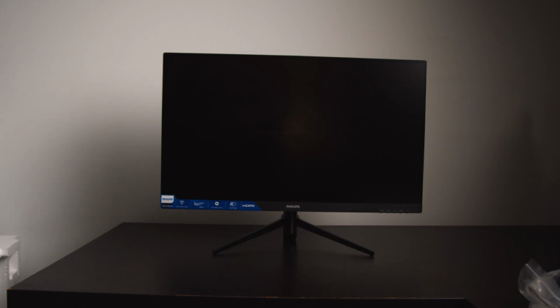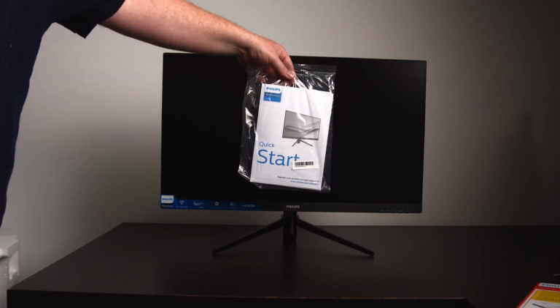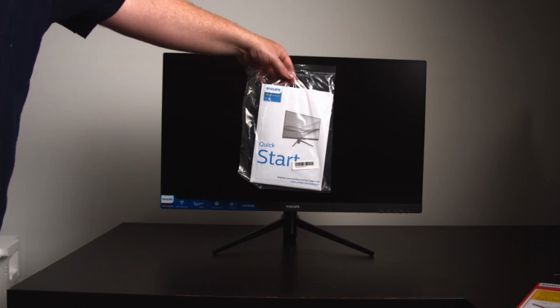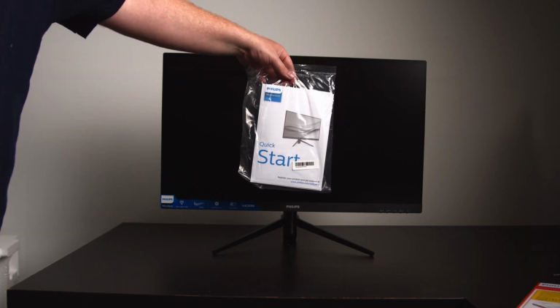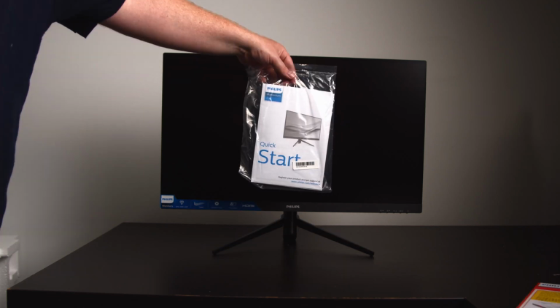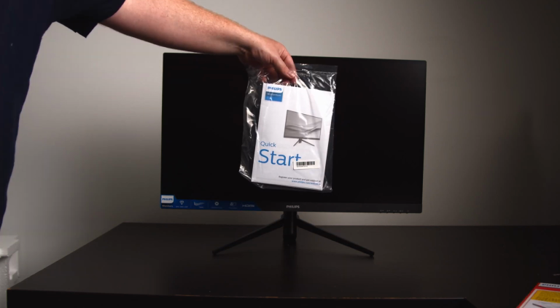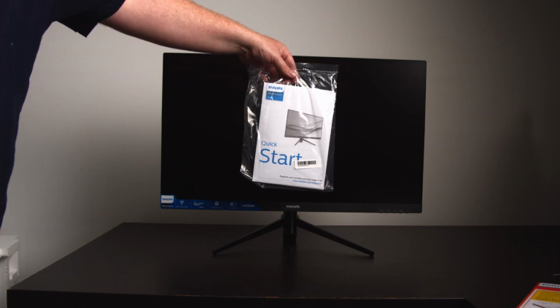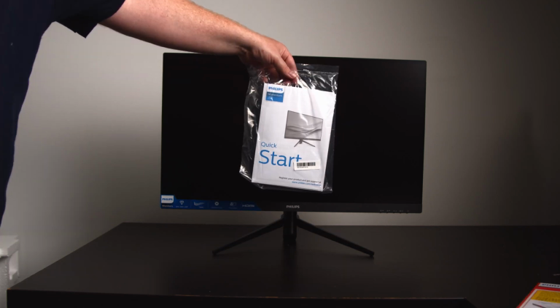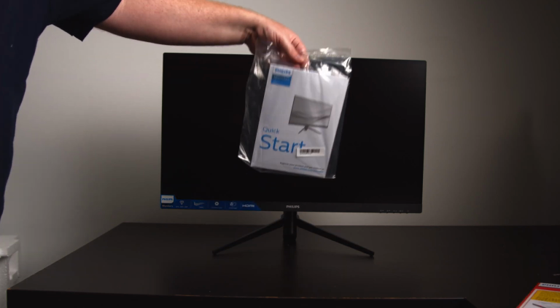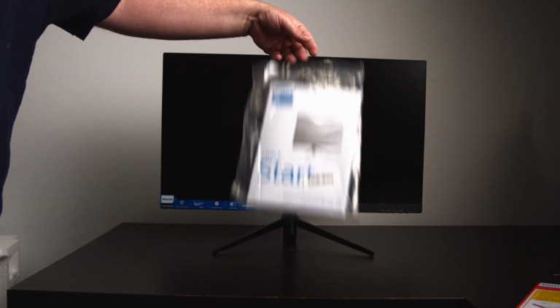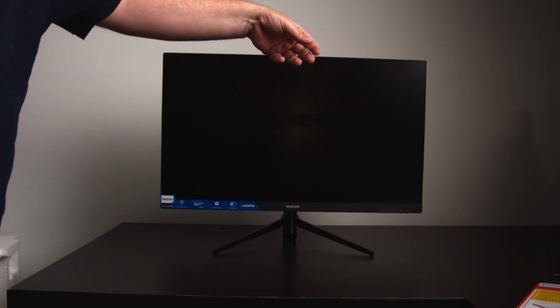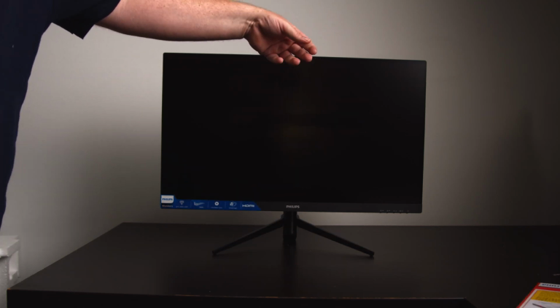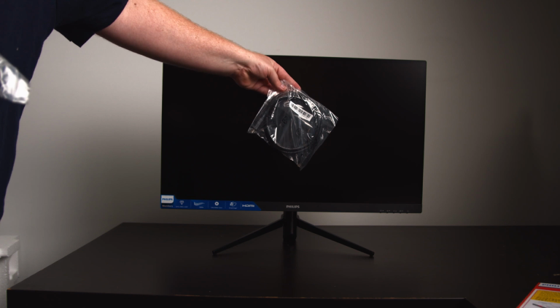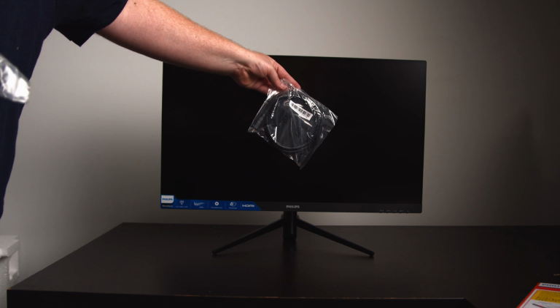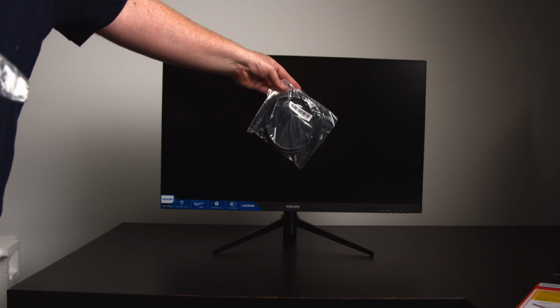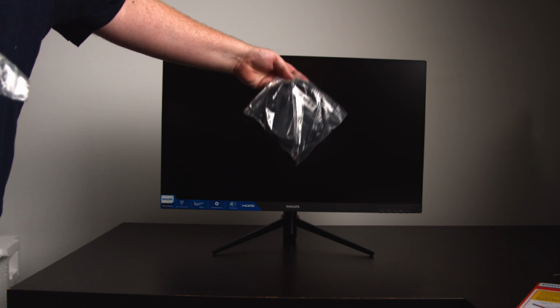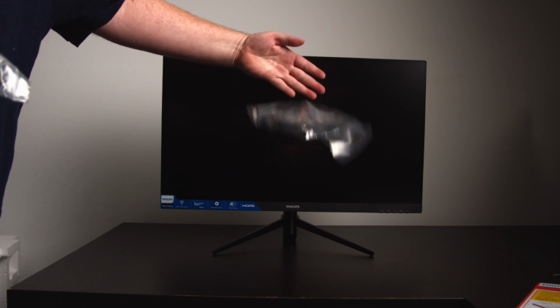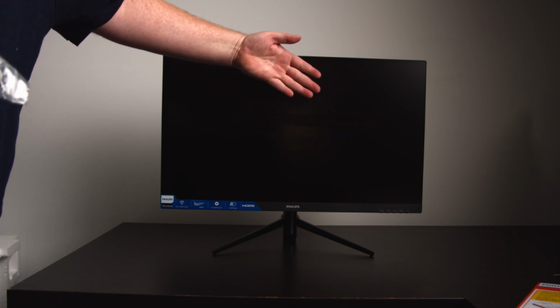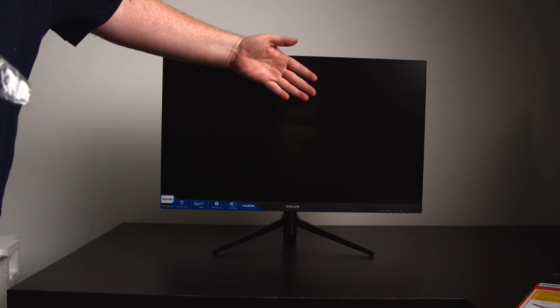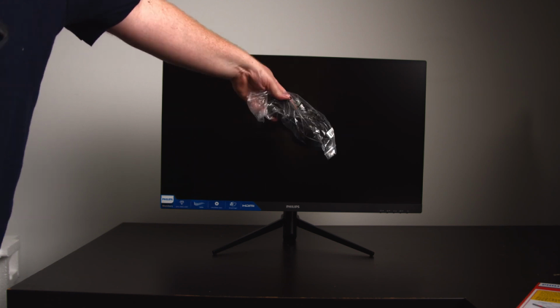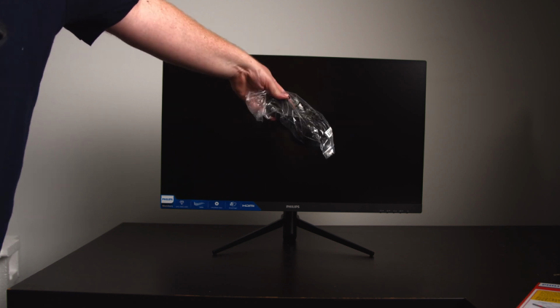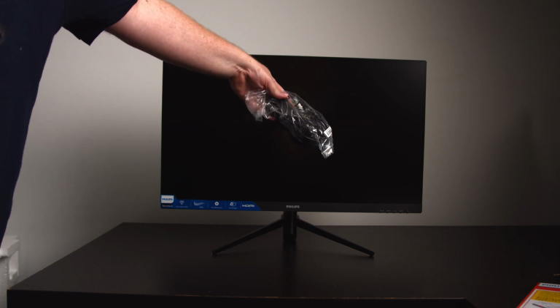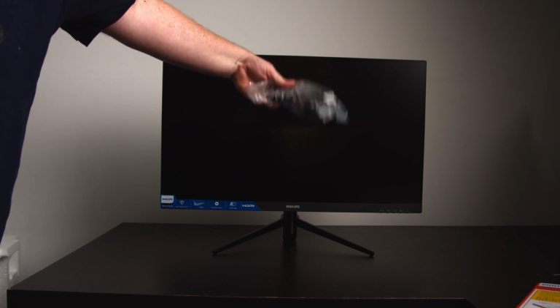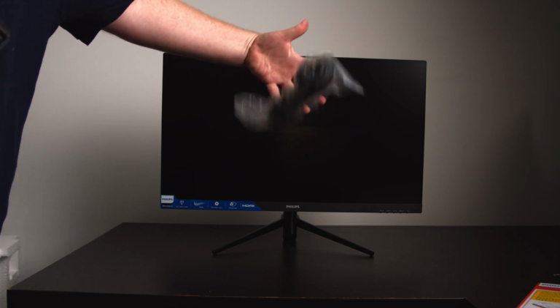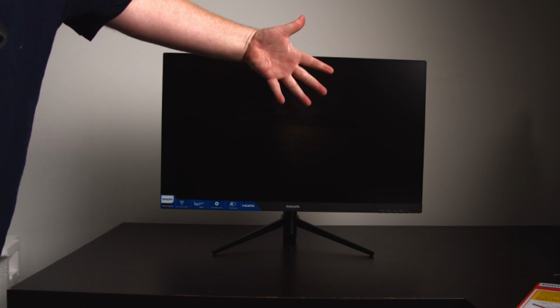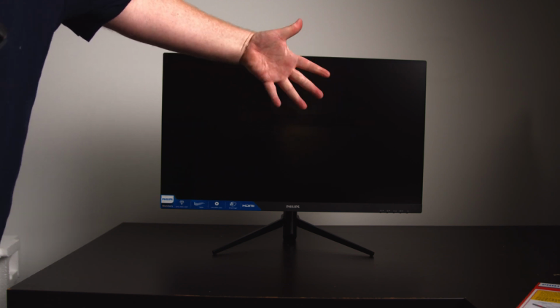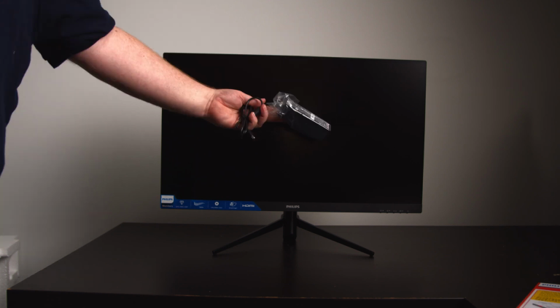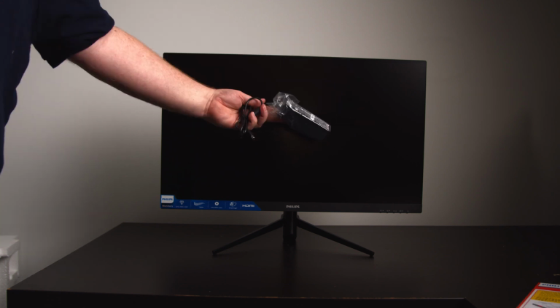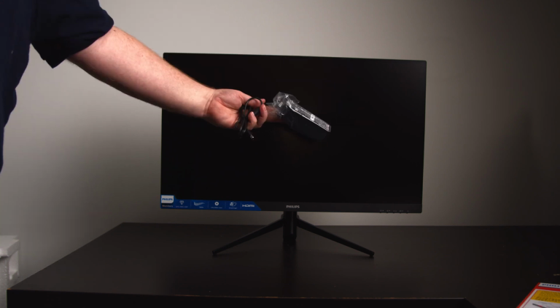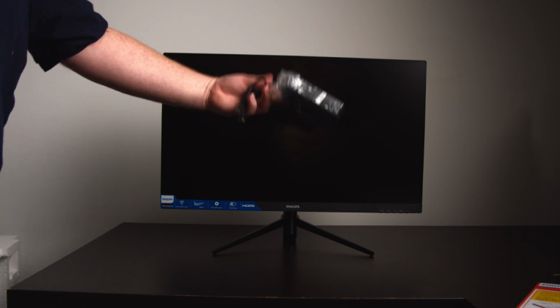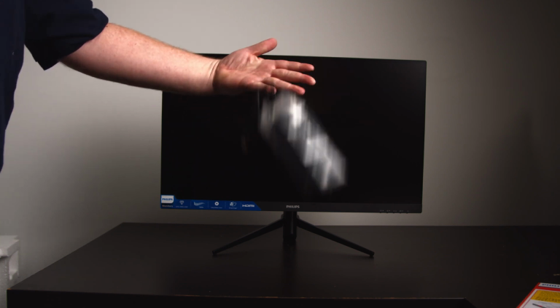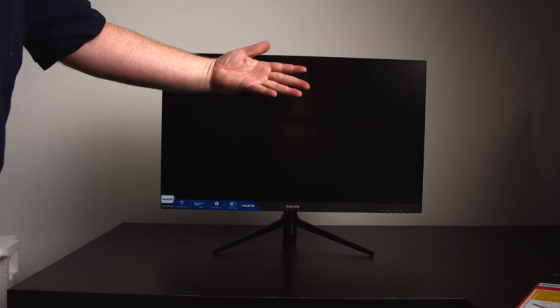So what's in the box? Well, first up you get the manual, an HDMI cable, and a 3-pin power cable that plugs into this.